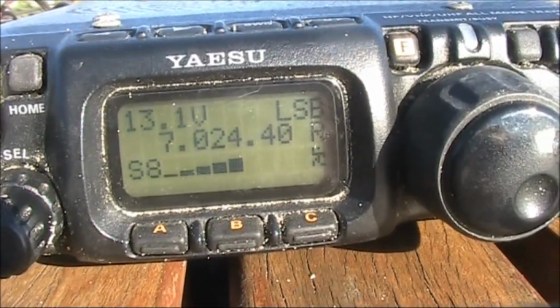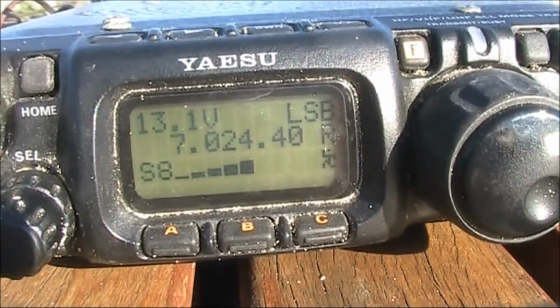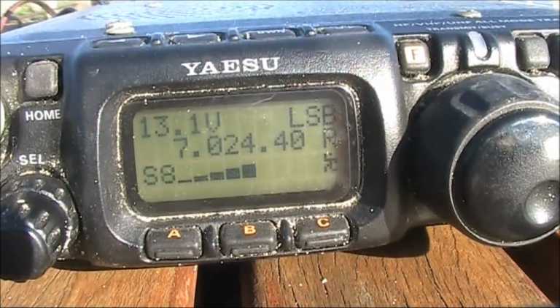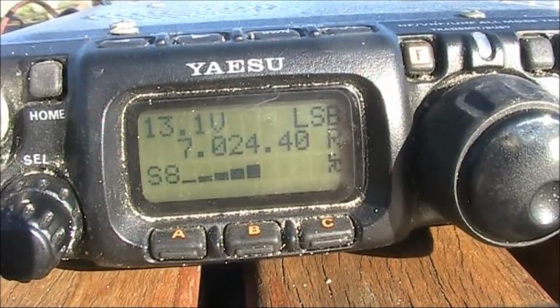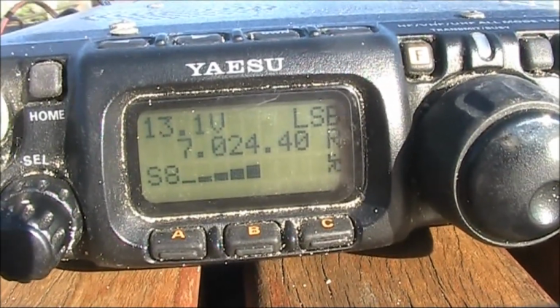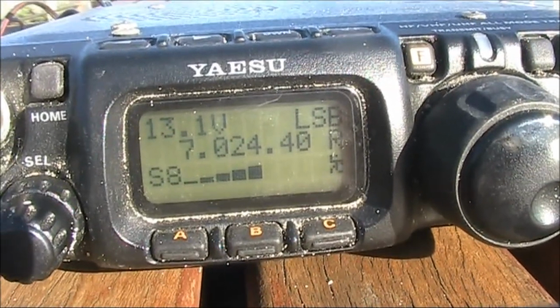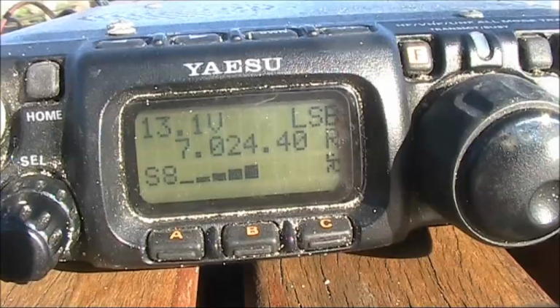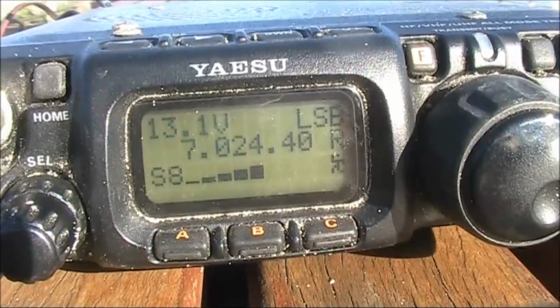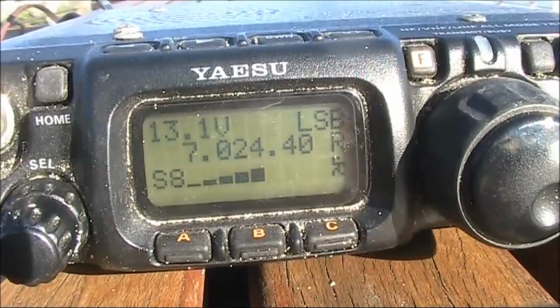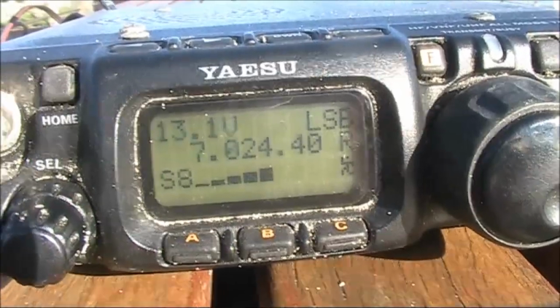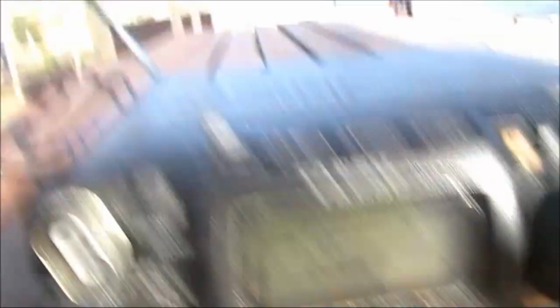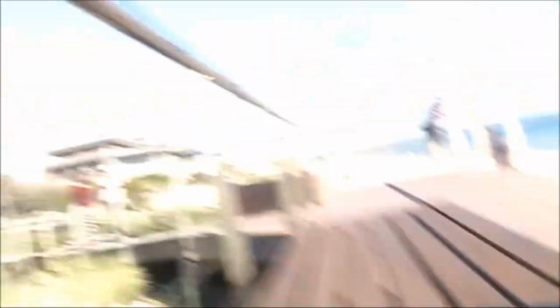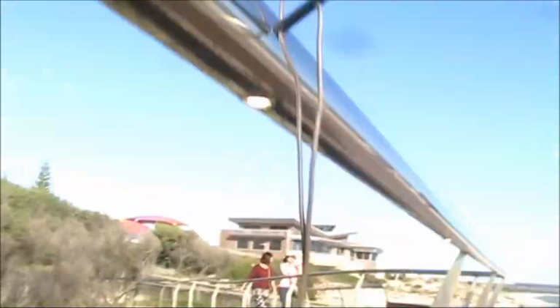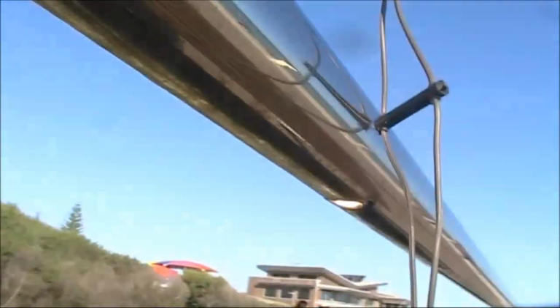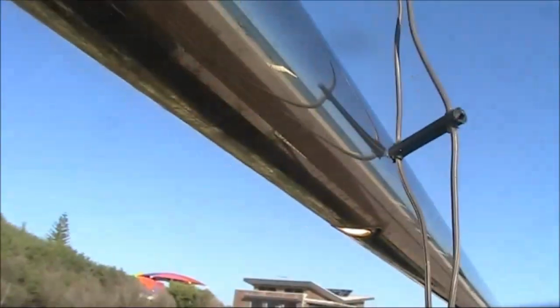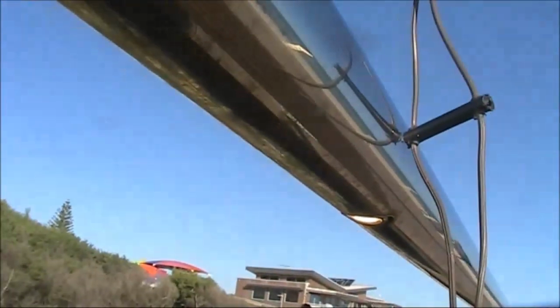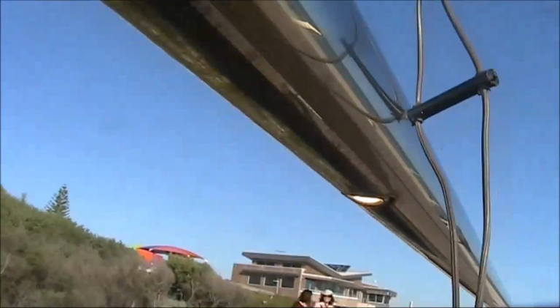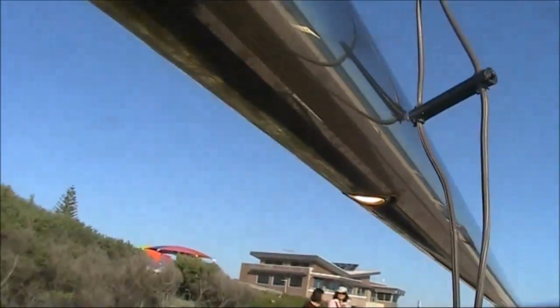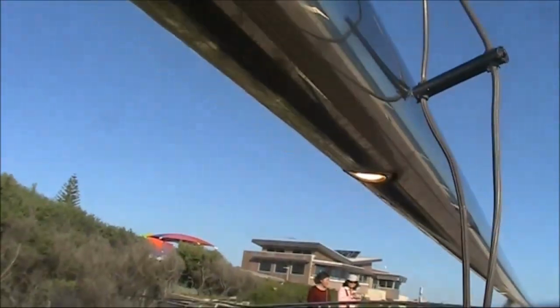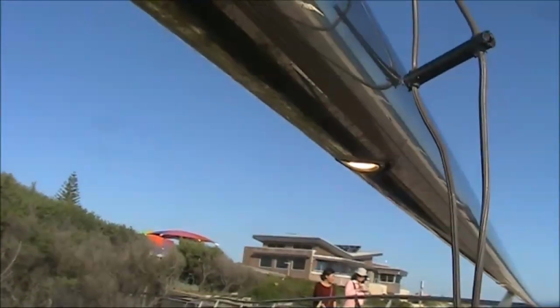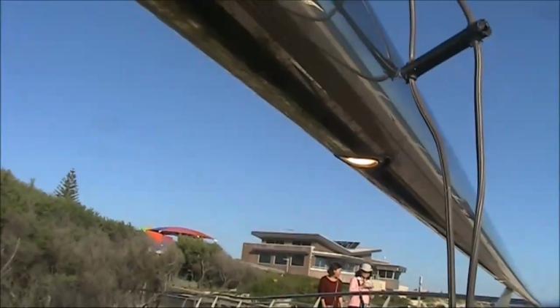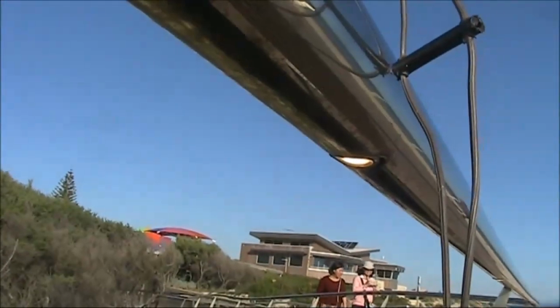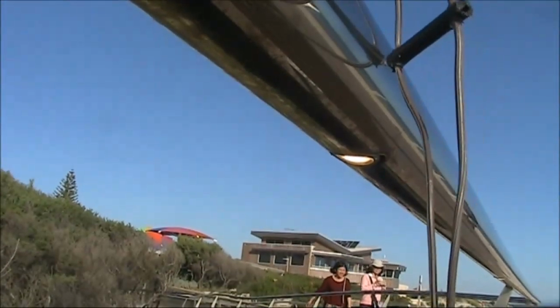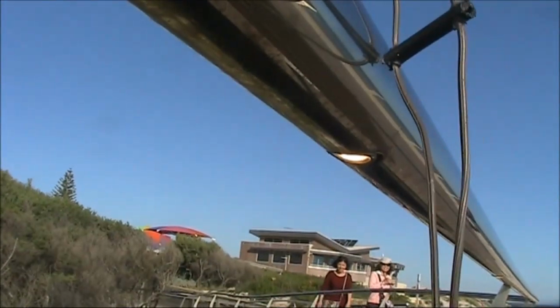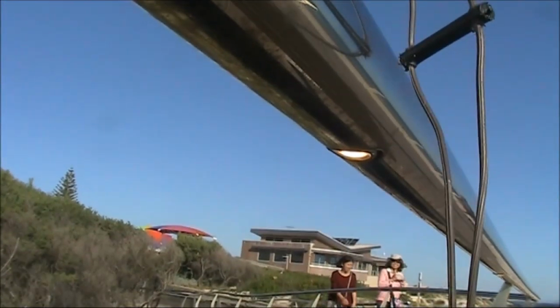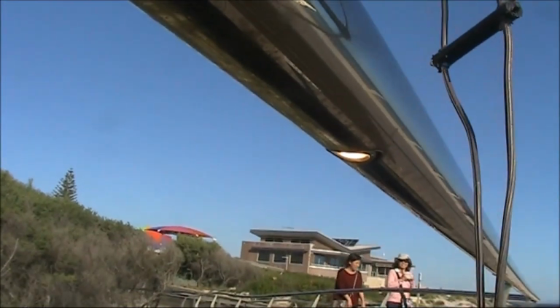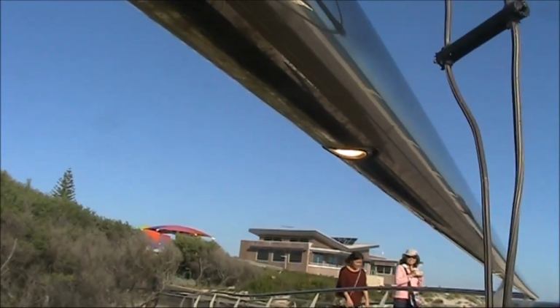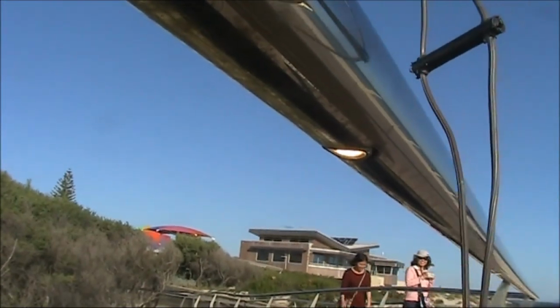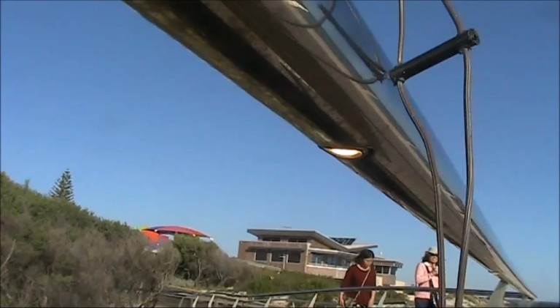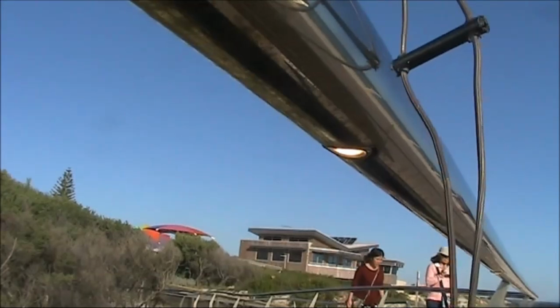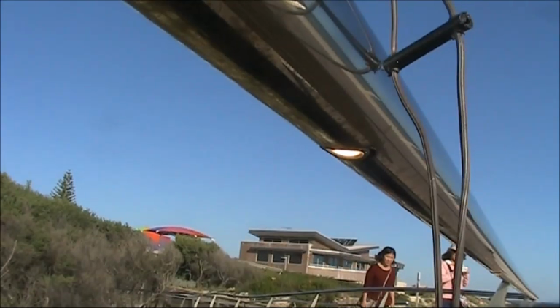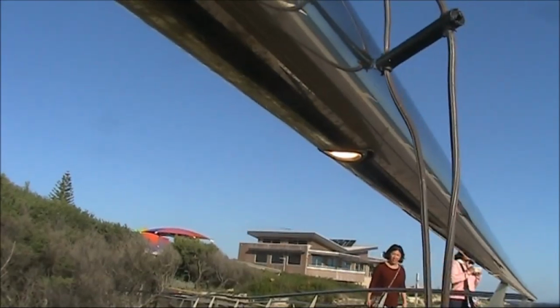After a few contacts, the noise came up. It turned out to be our friend, the LED lighting in the railing.